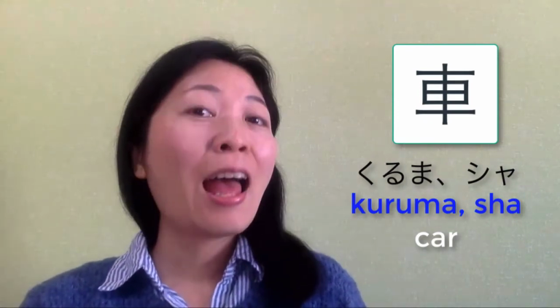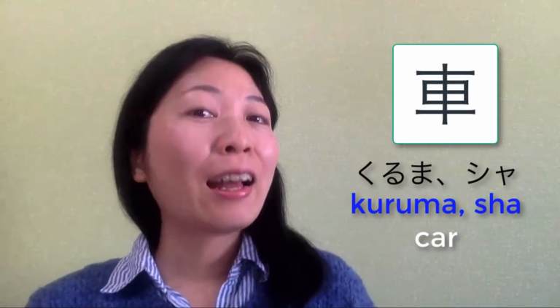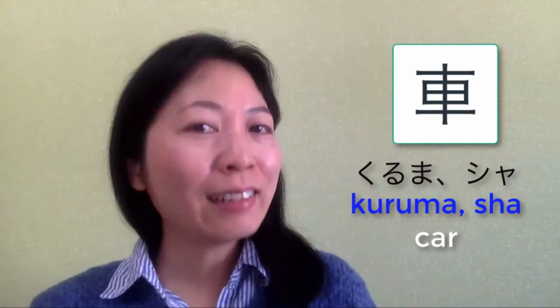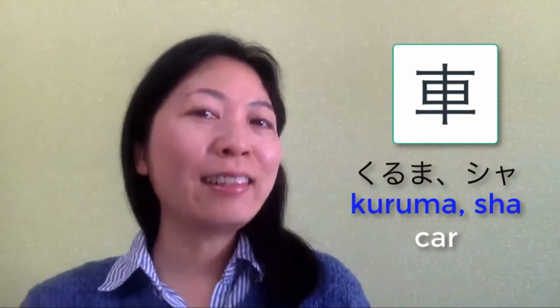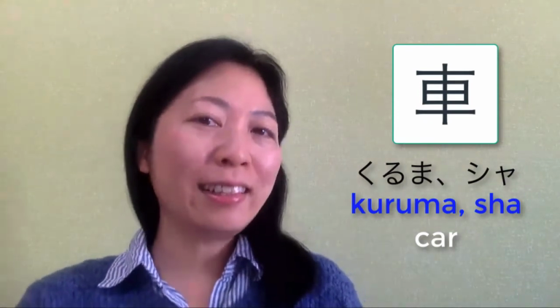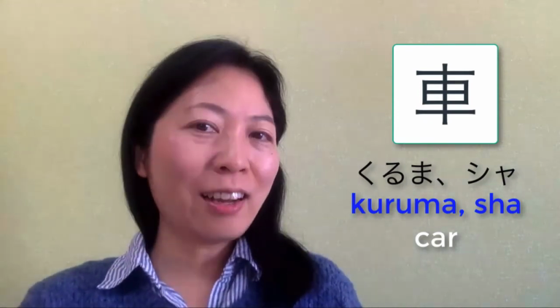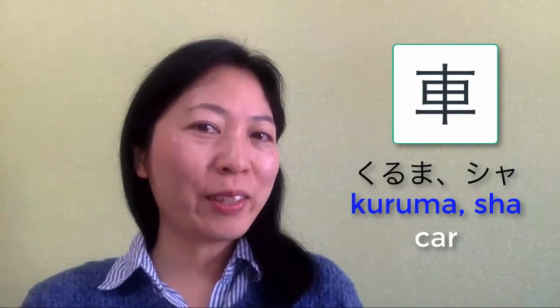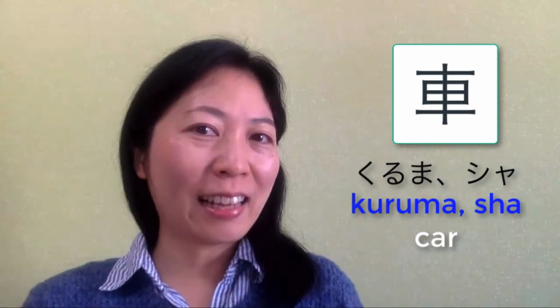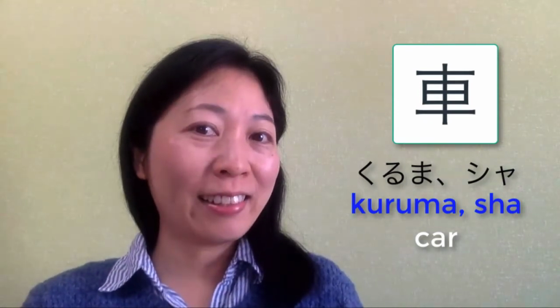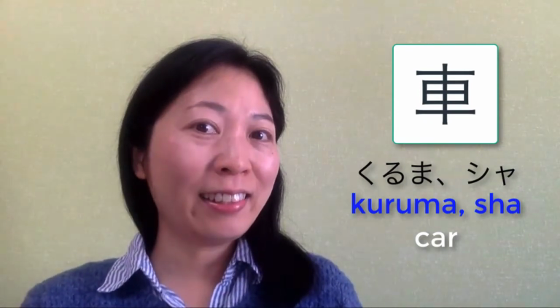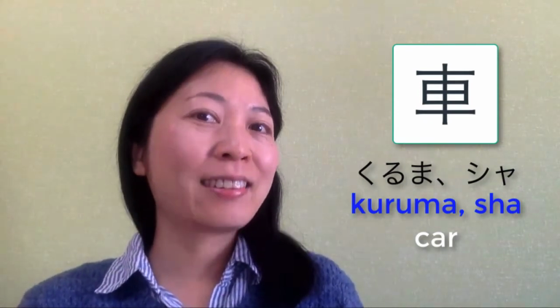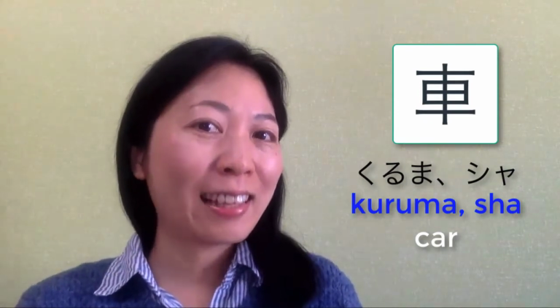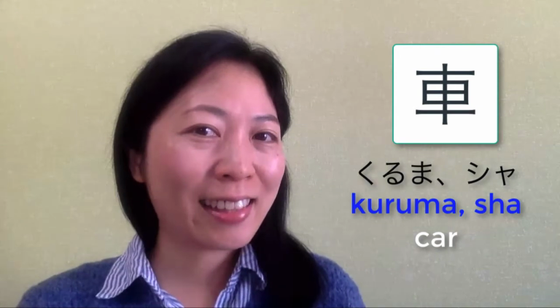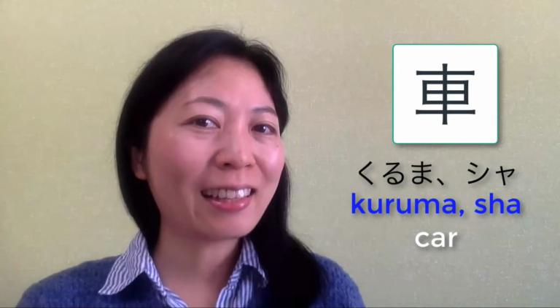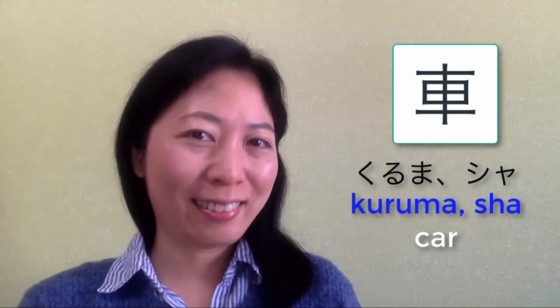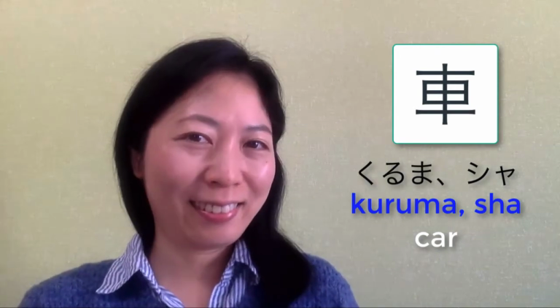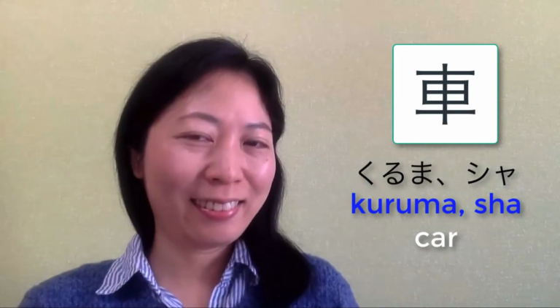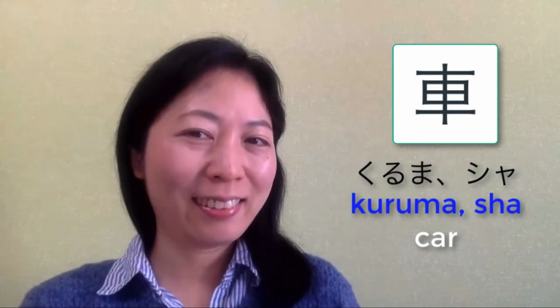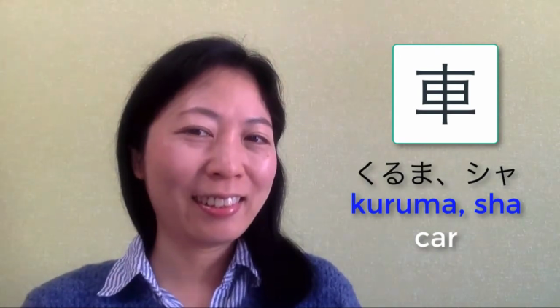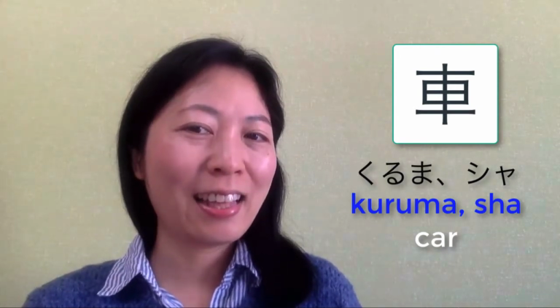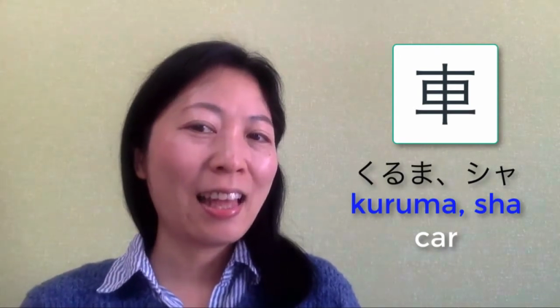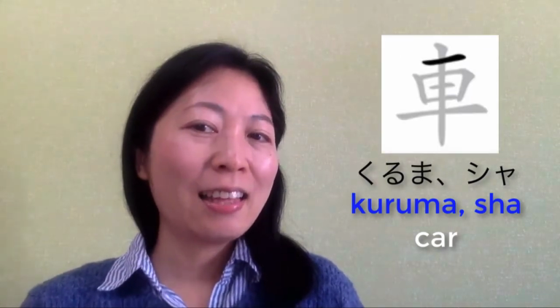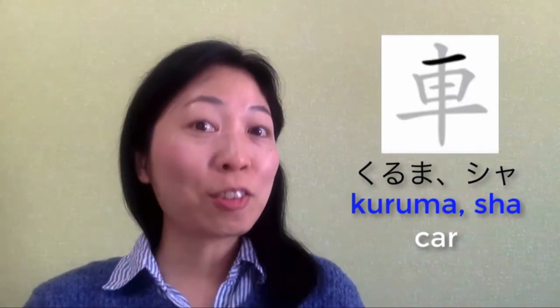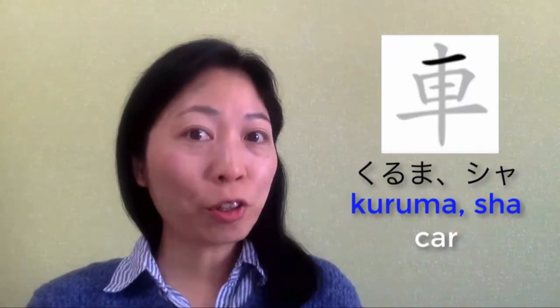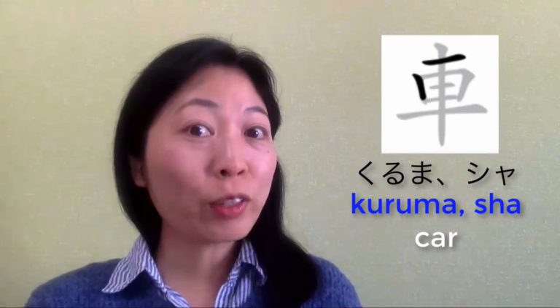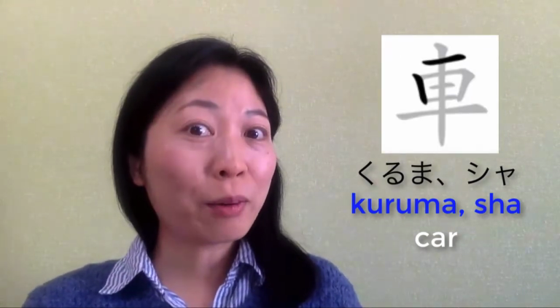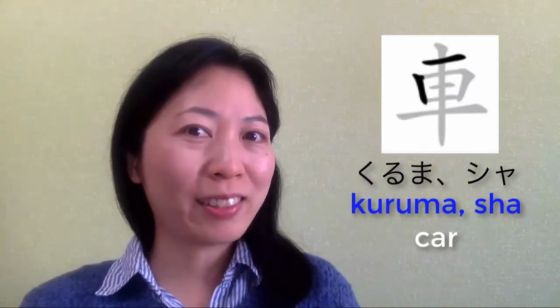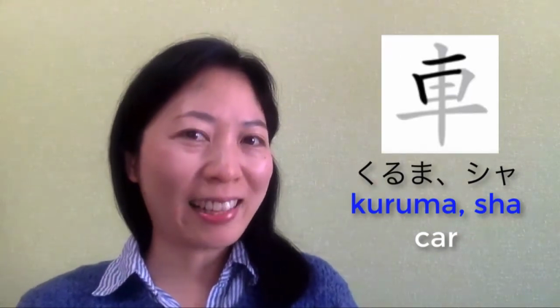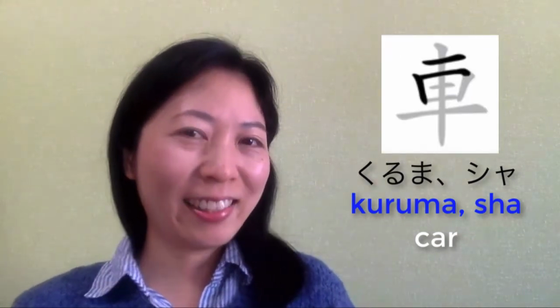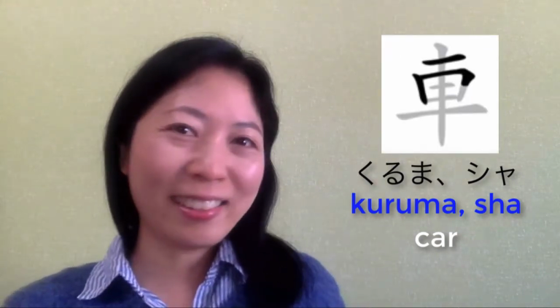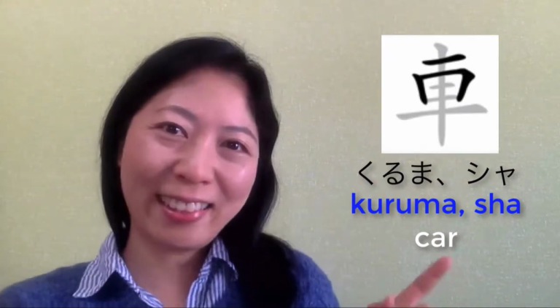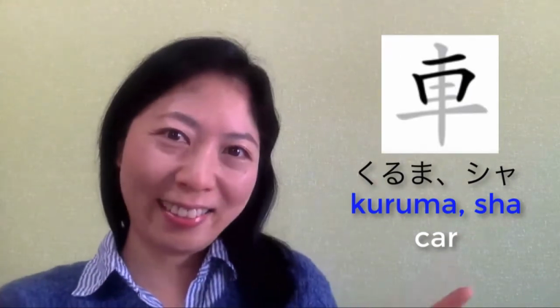Another reading of this Kanji is 車. The stroke order of this Kanji is this.